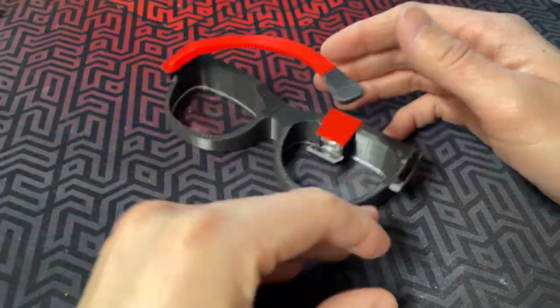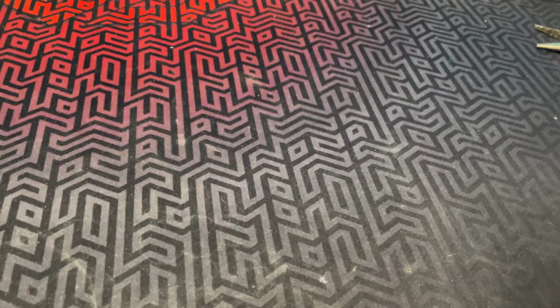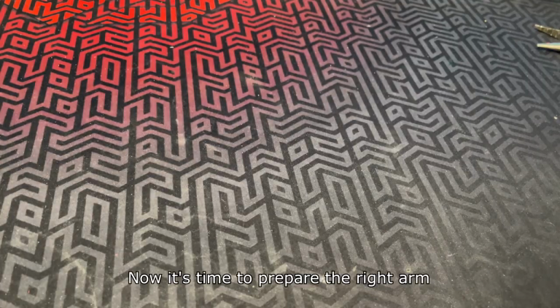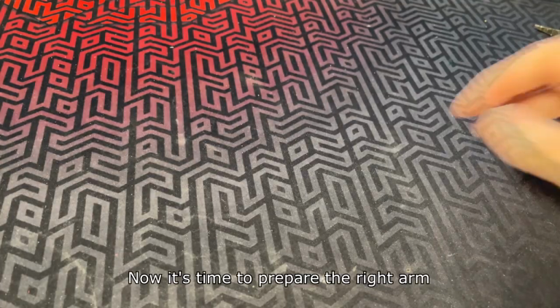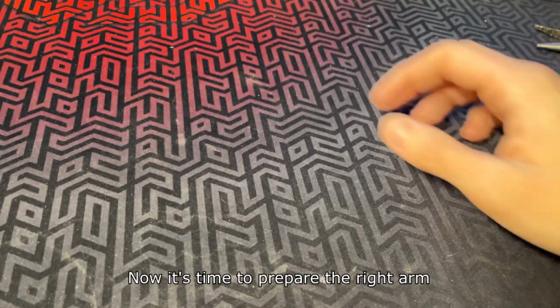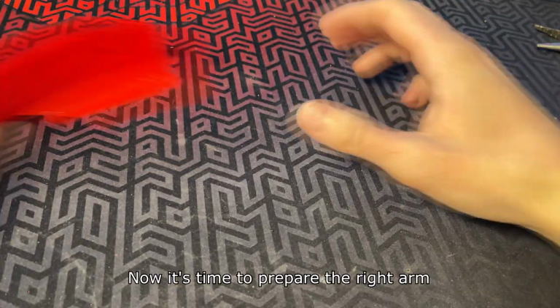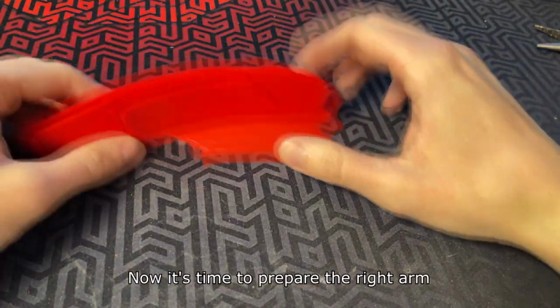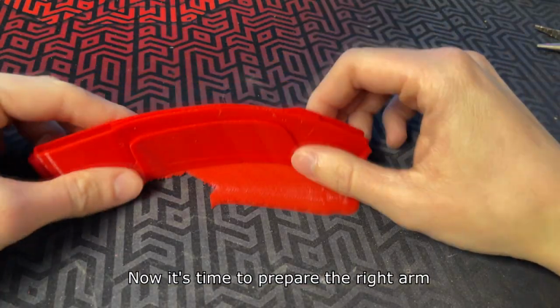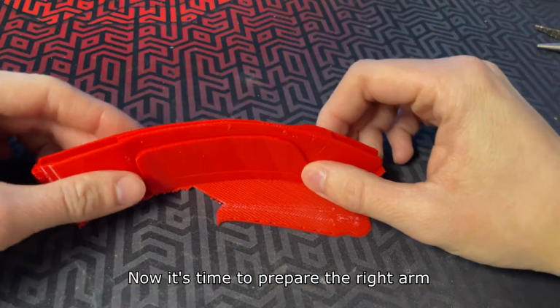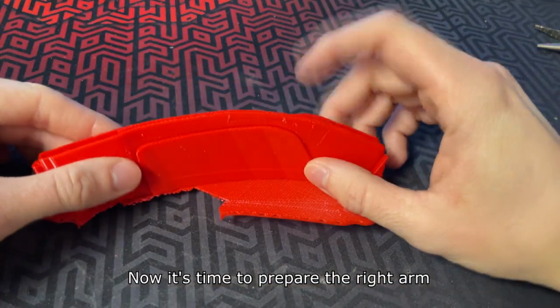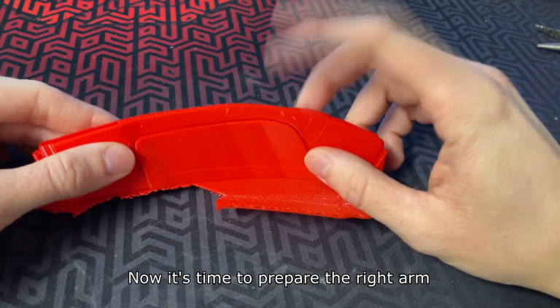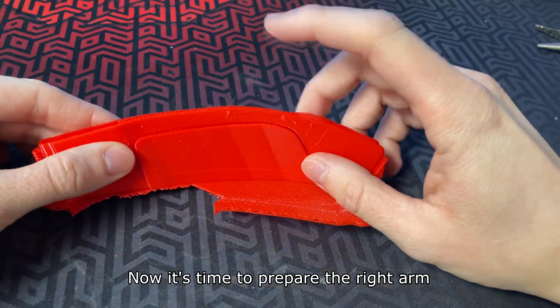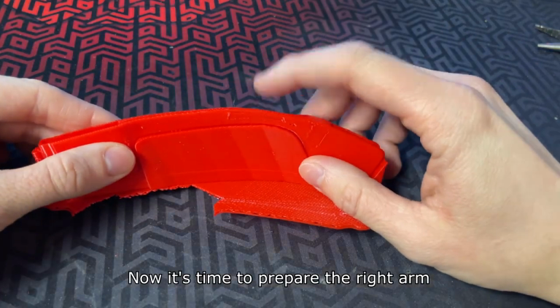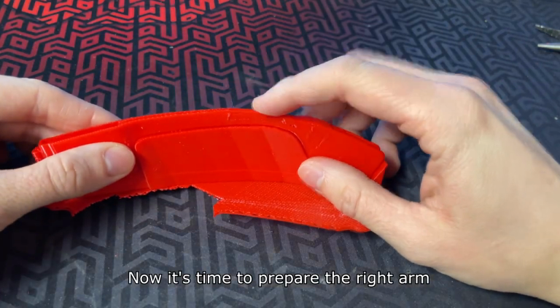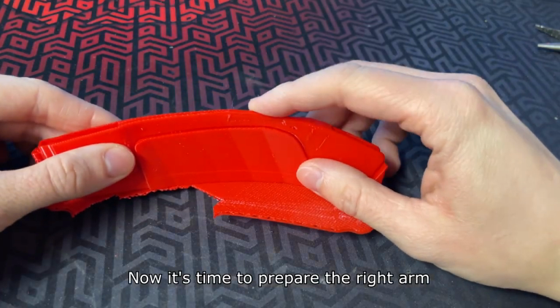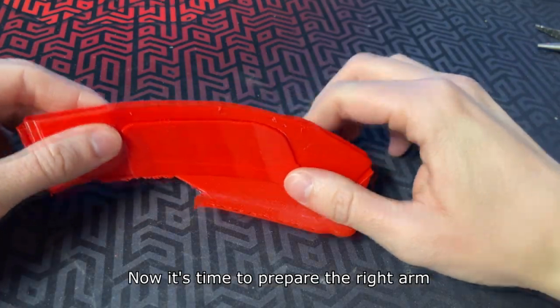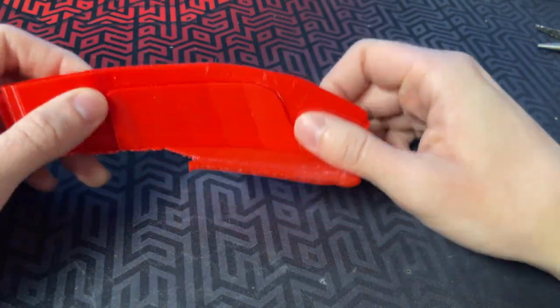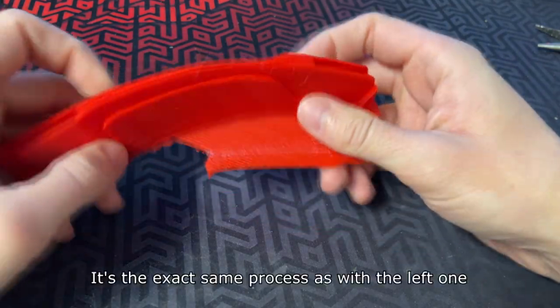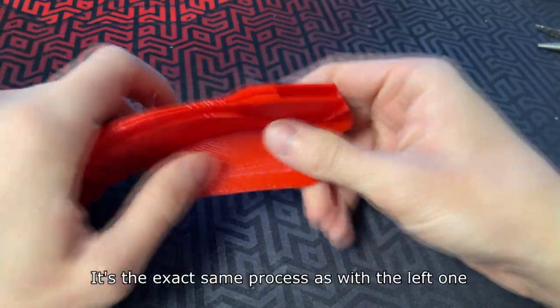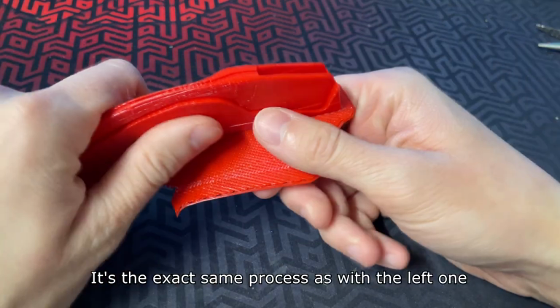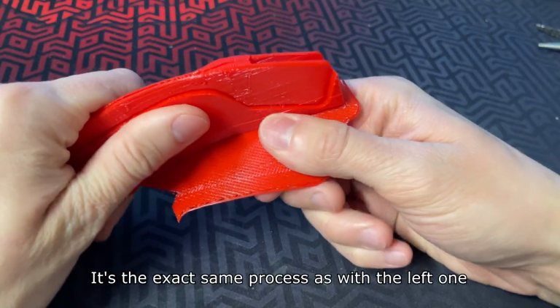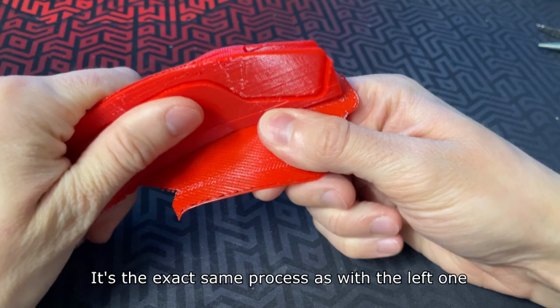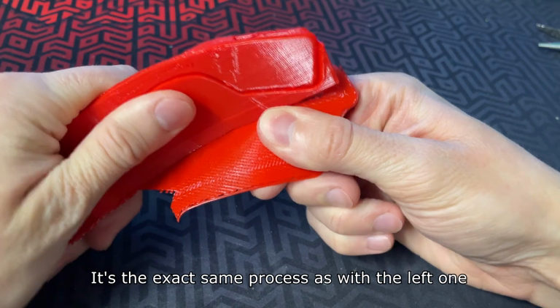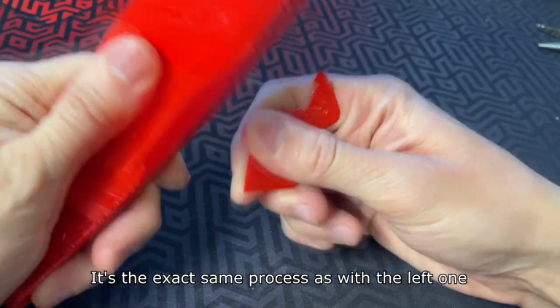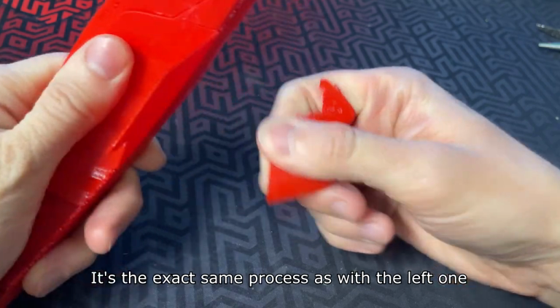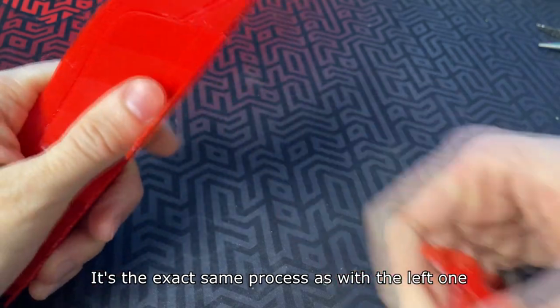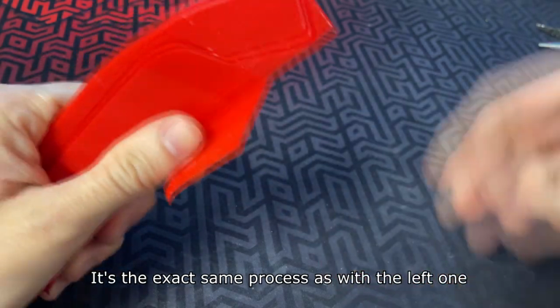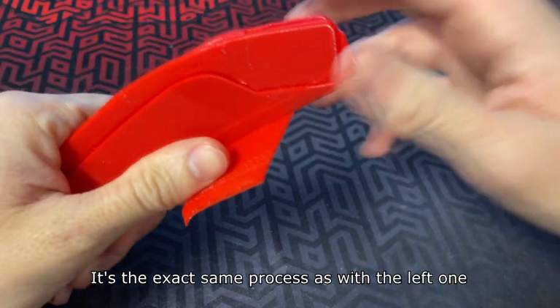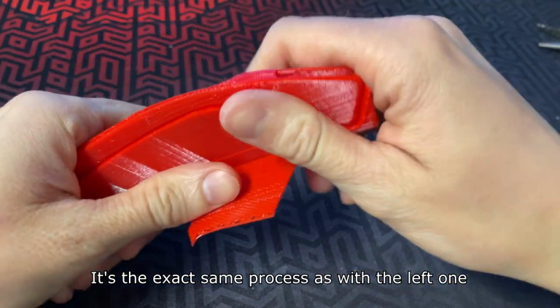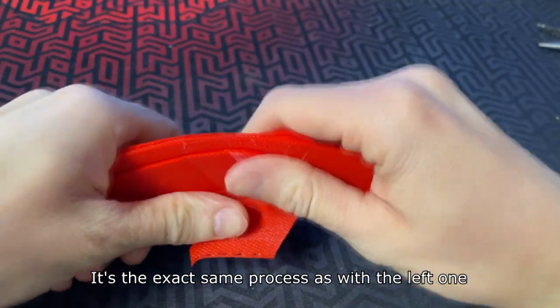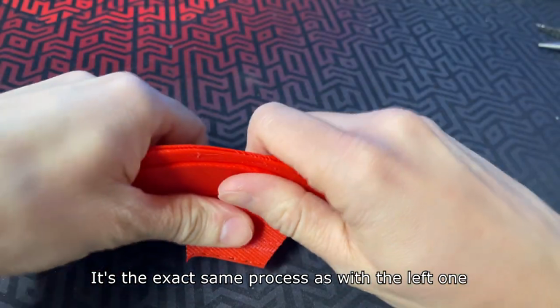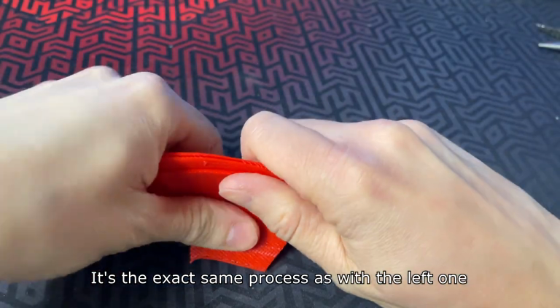Now it's time to prepare the right arm. It's the exact same process as with the left one.